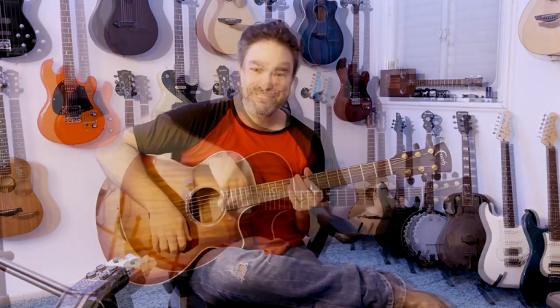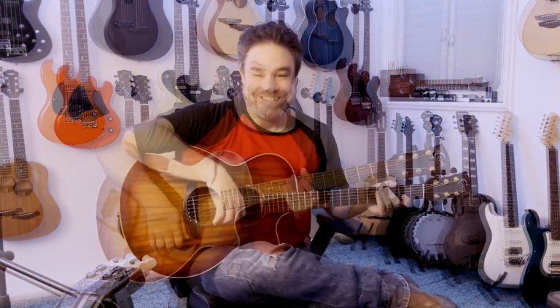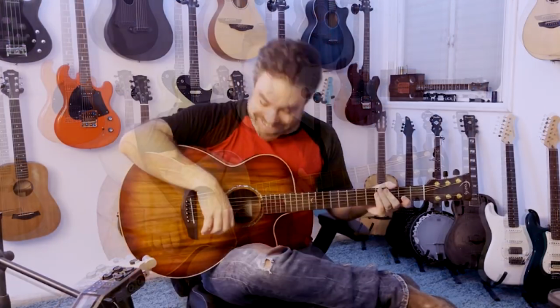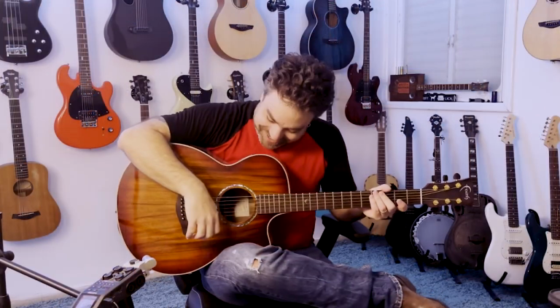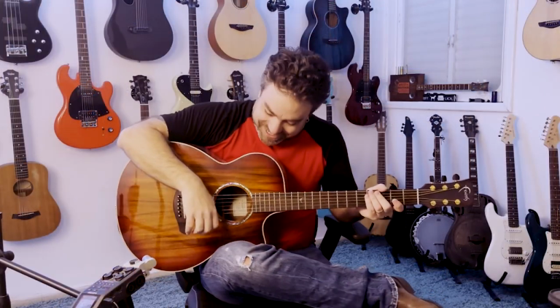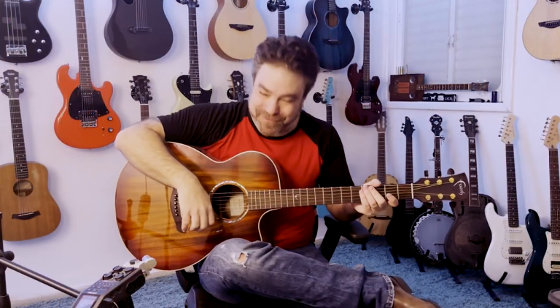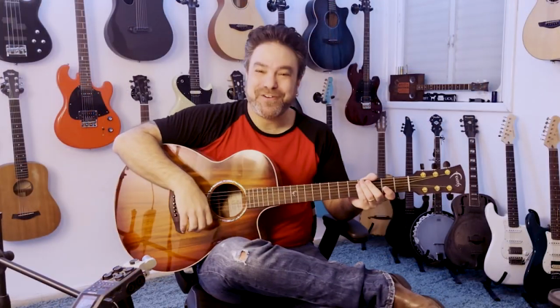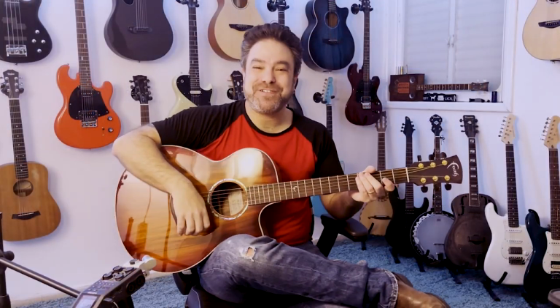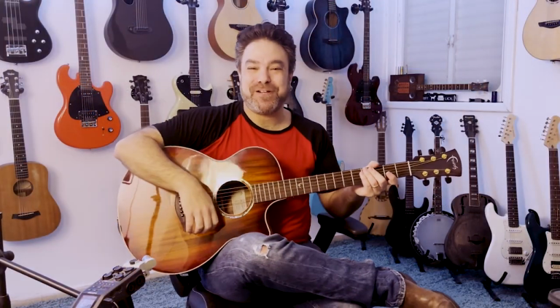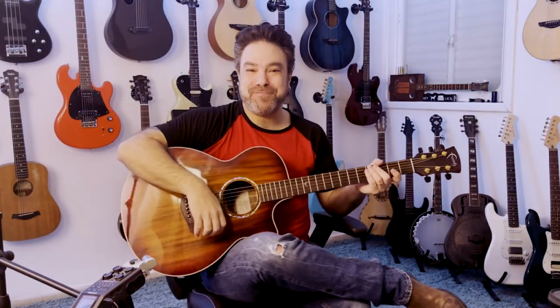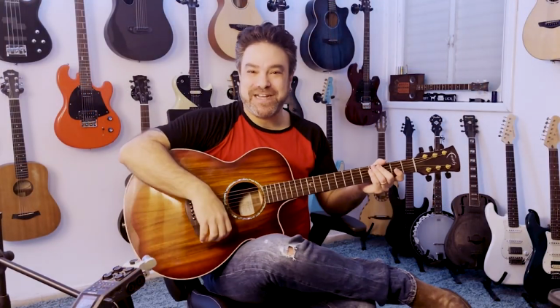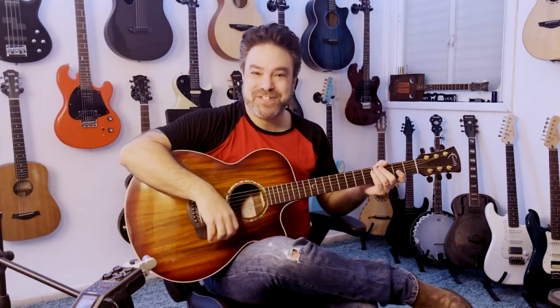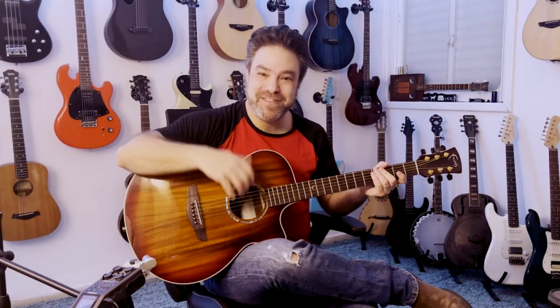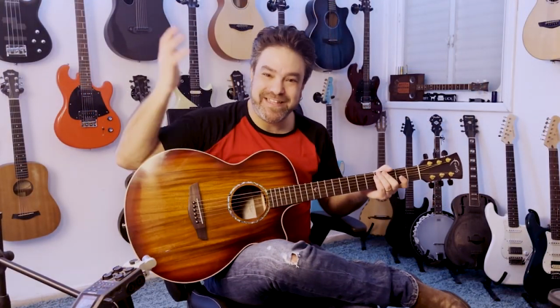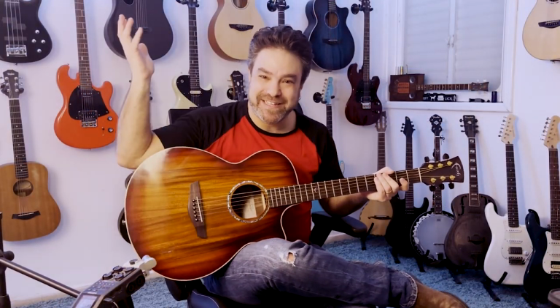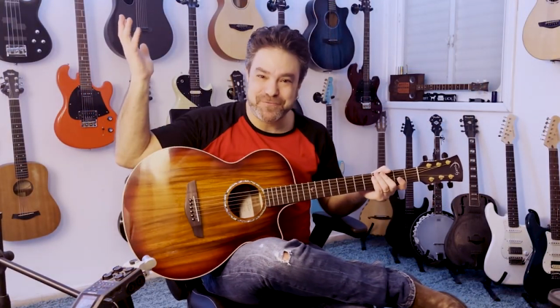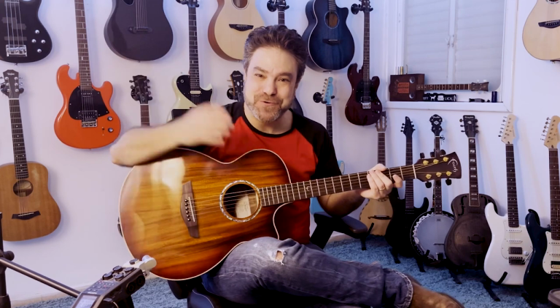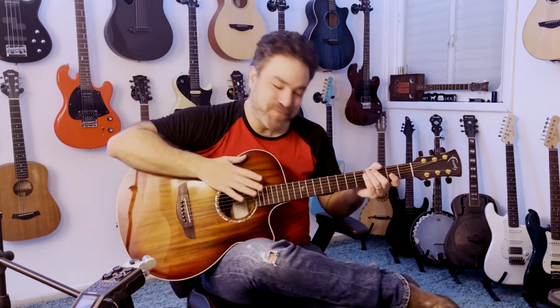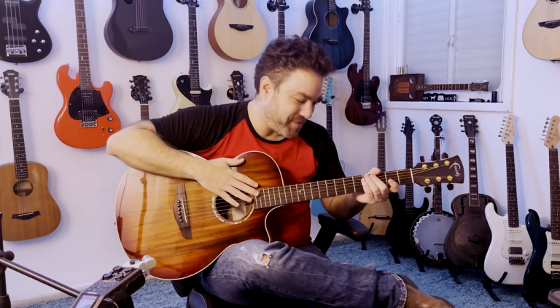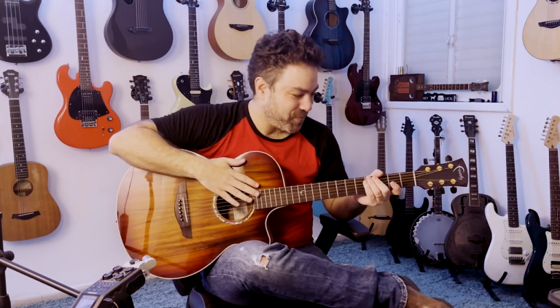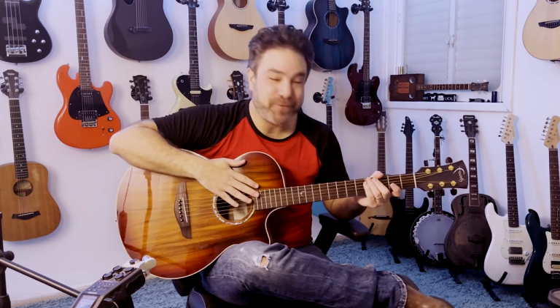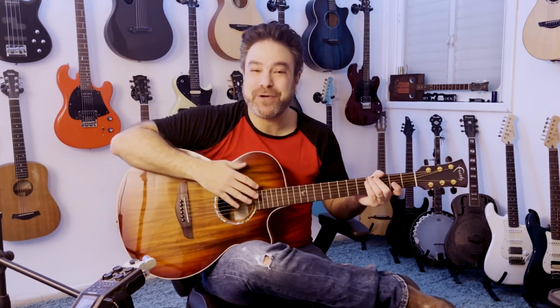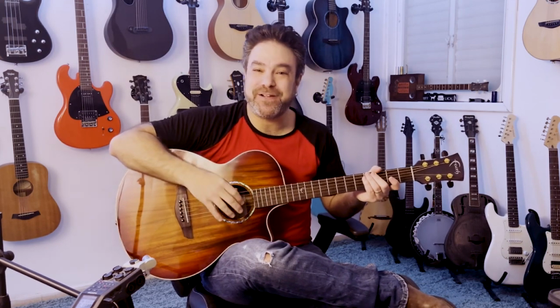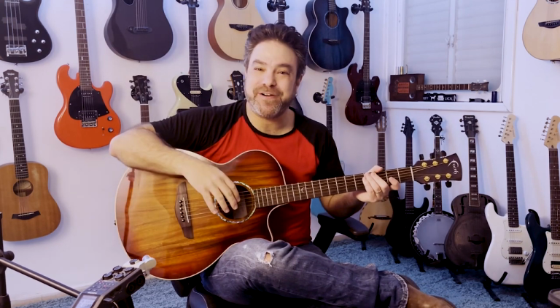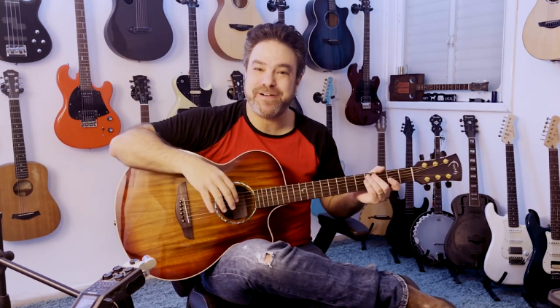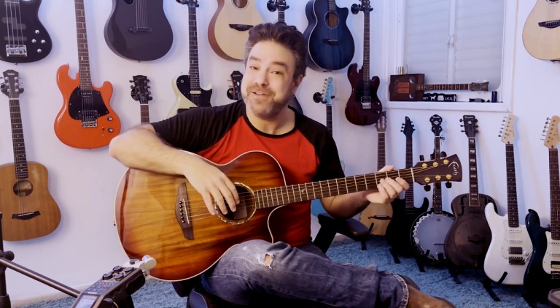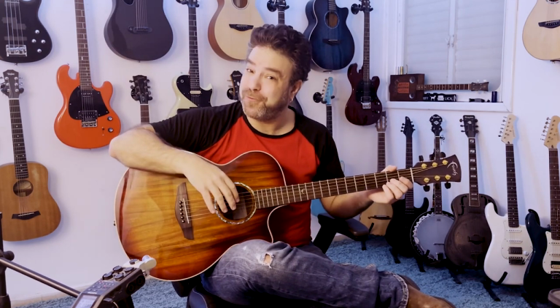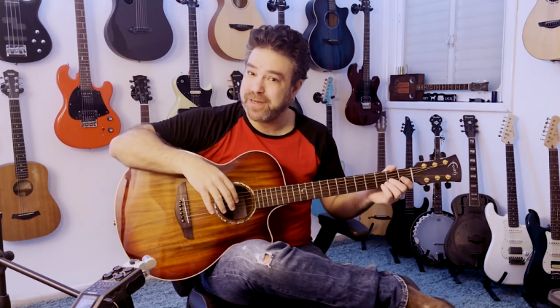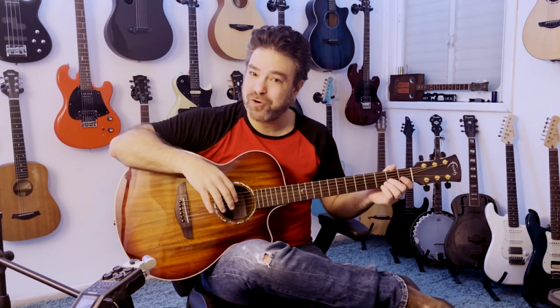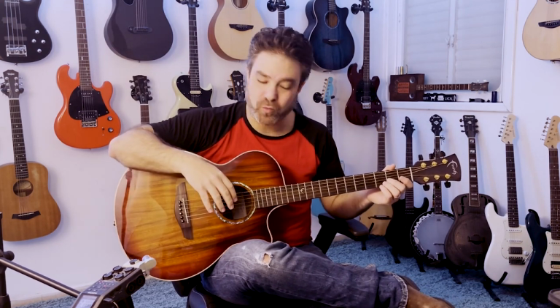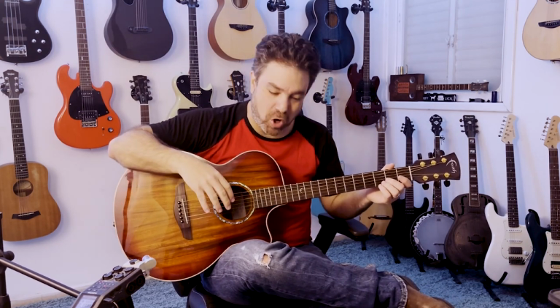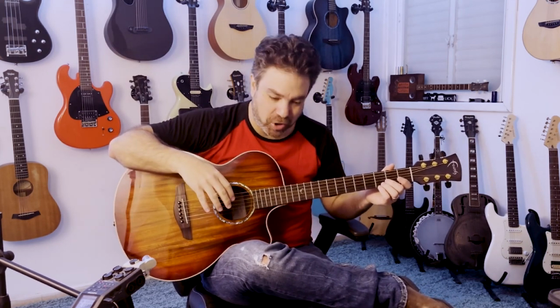Hey there, Lickin' Riffers! Welcome back to the Lickin' Room, where we're gonna learn Wonderwall.